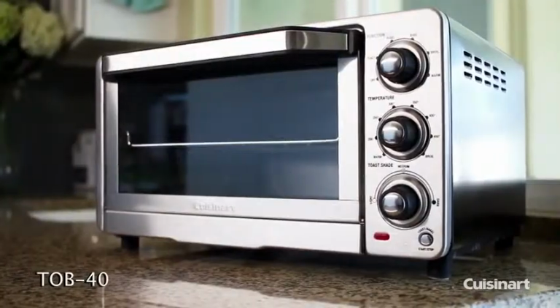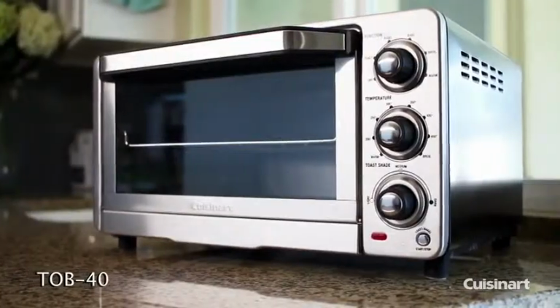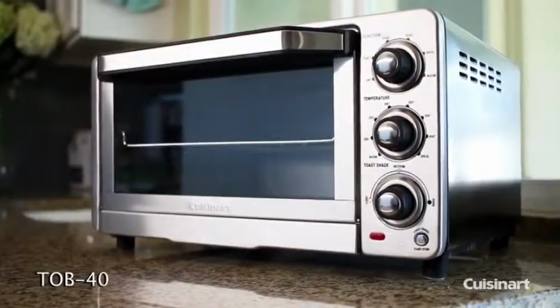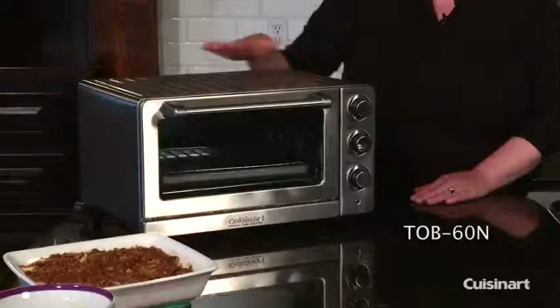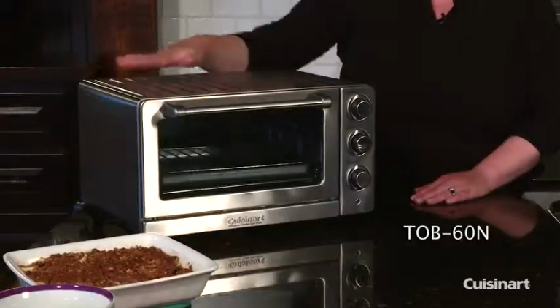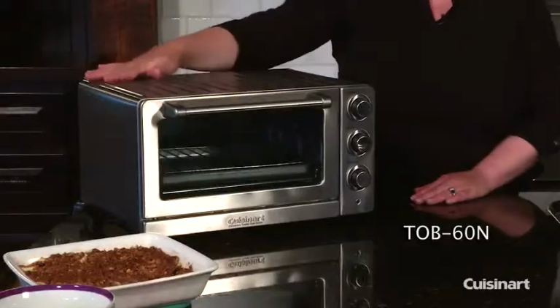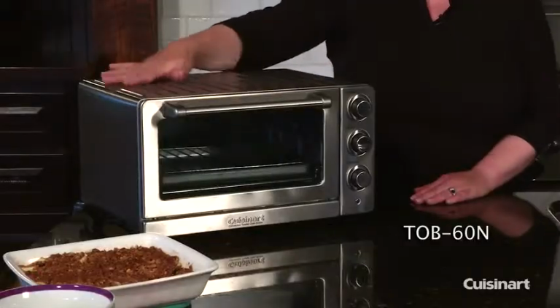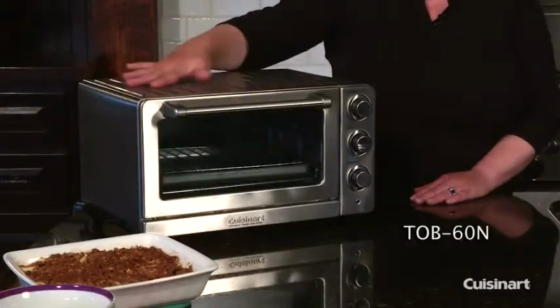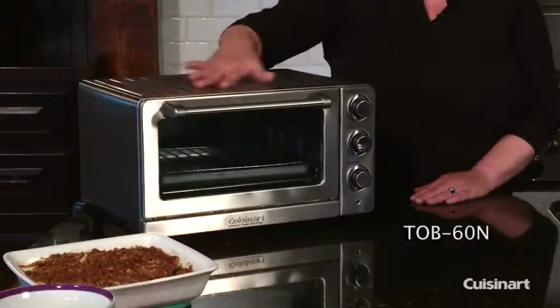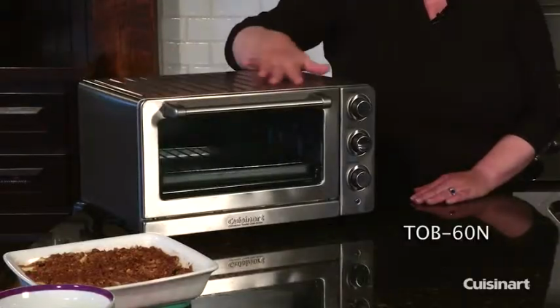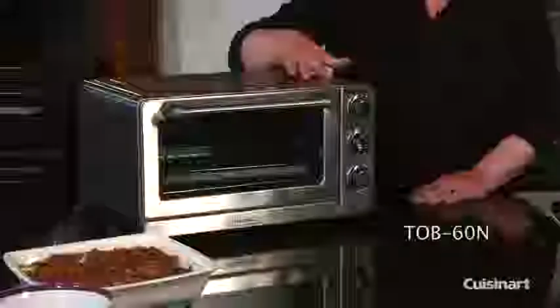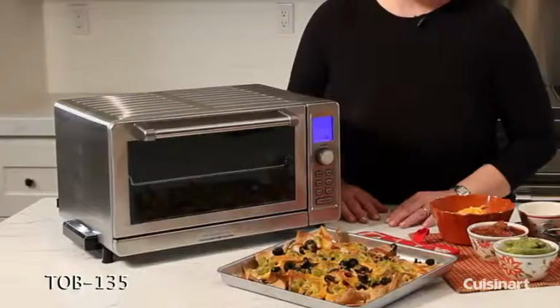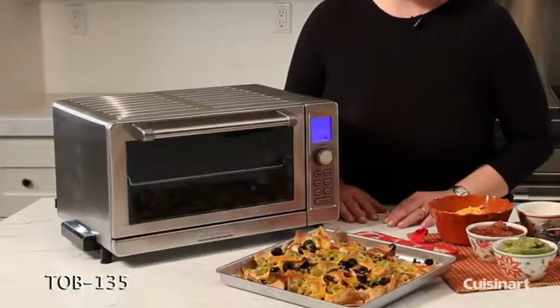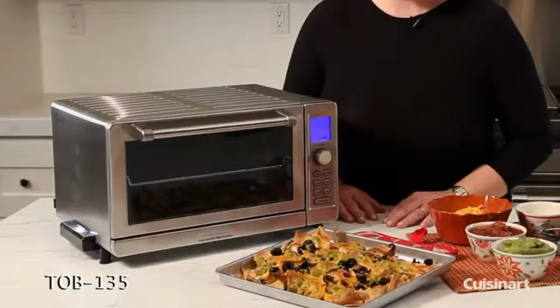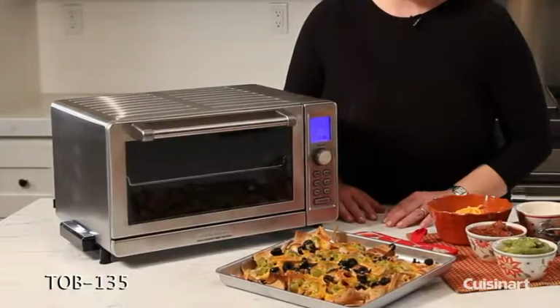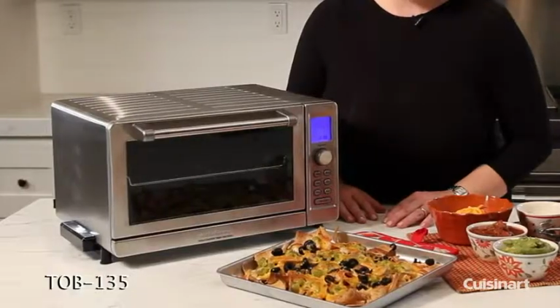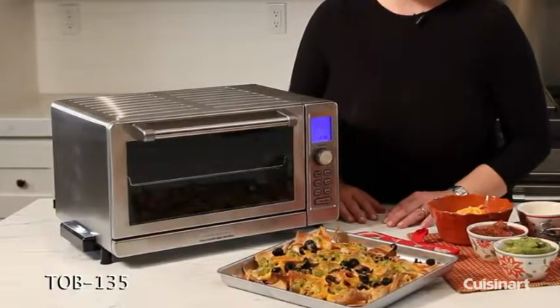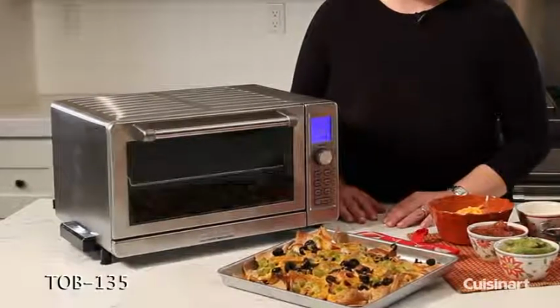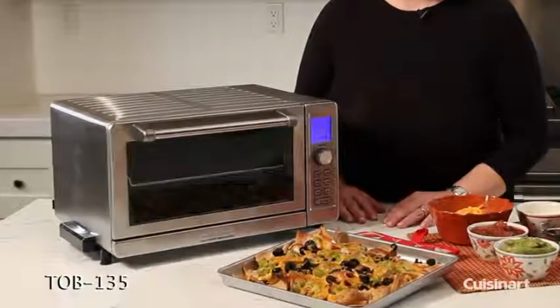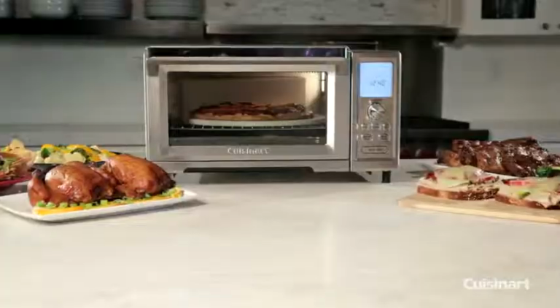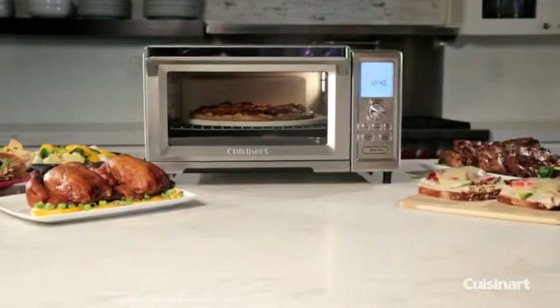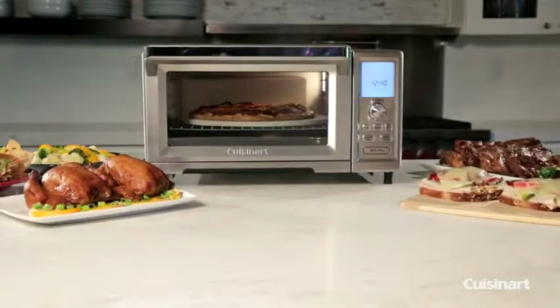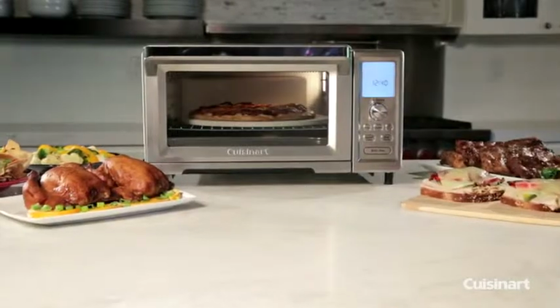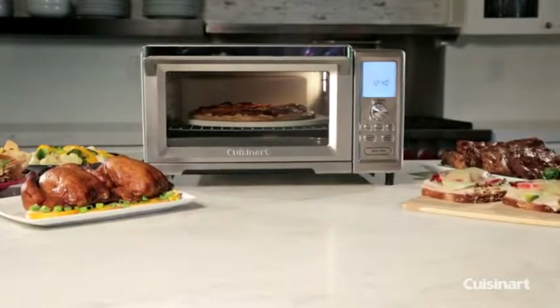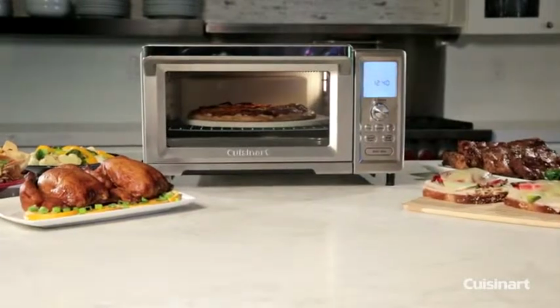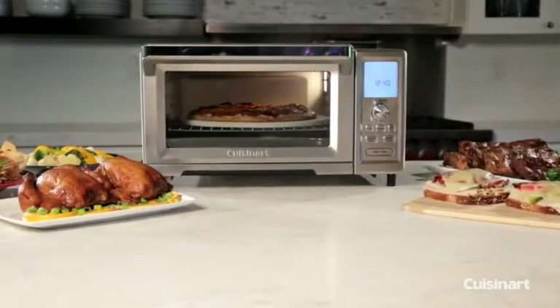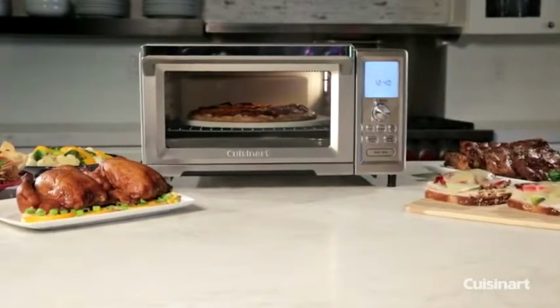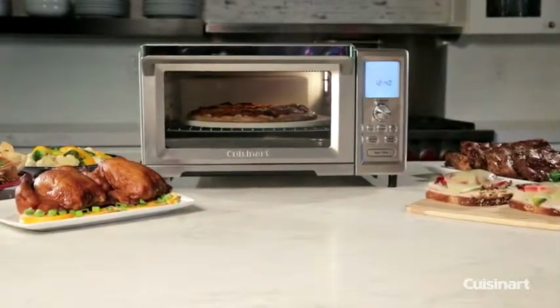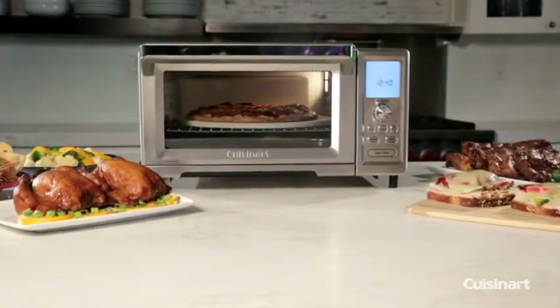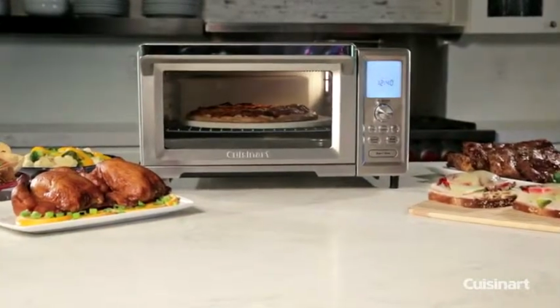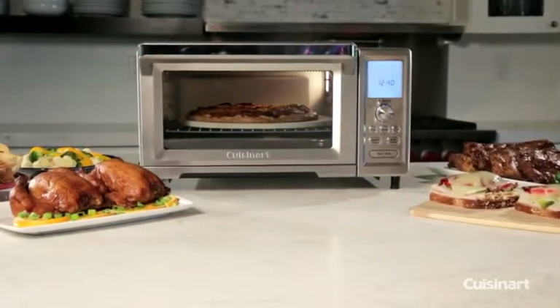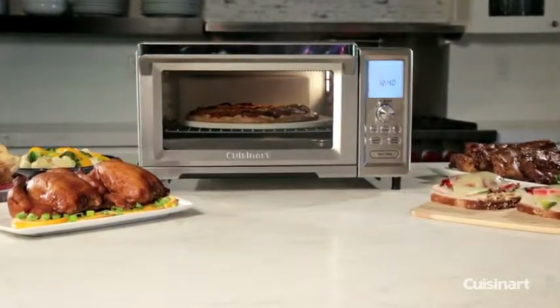Choose from the Cuisinart family of toaster ovens and bring an amazing array of features home today.